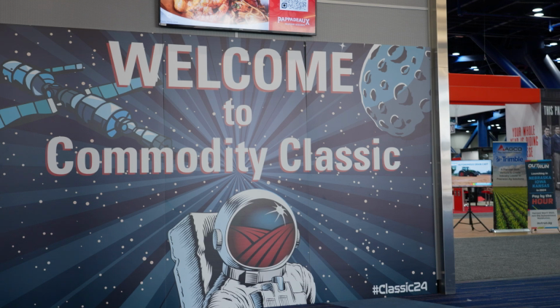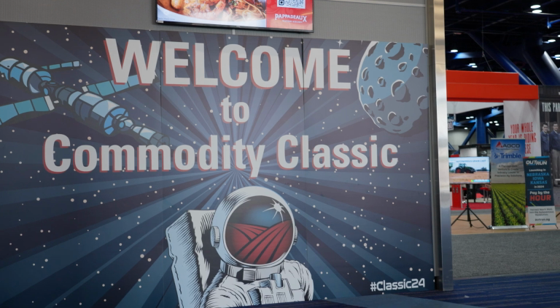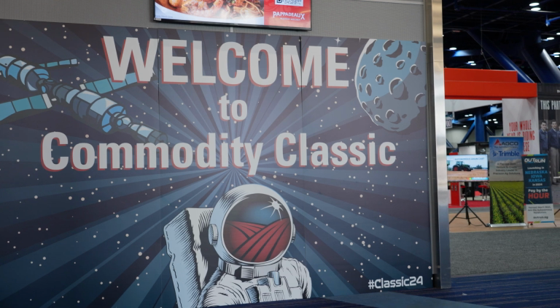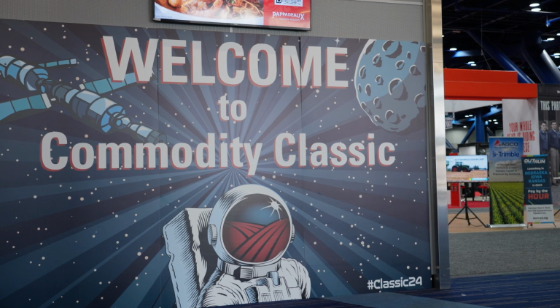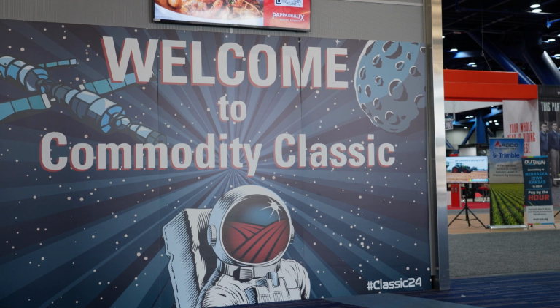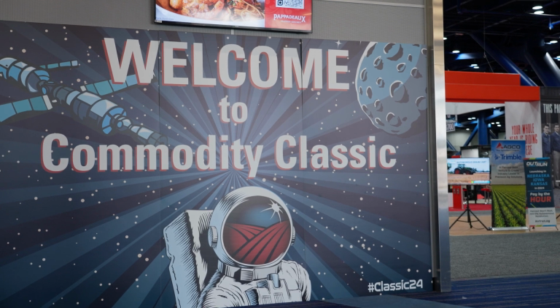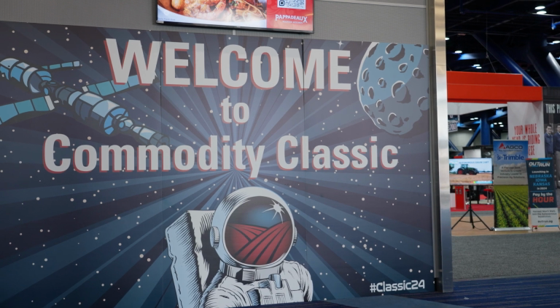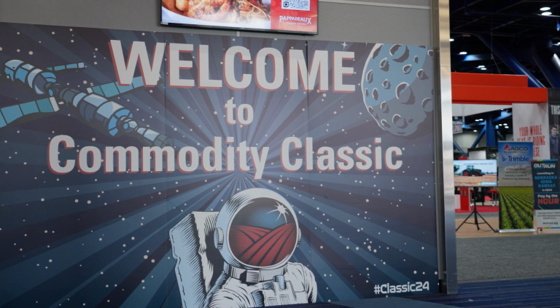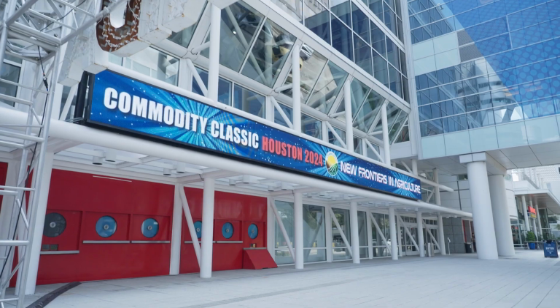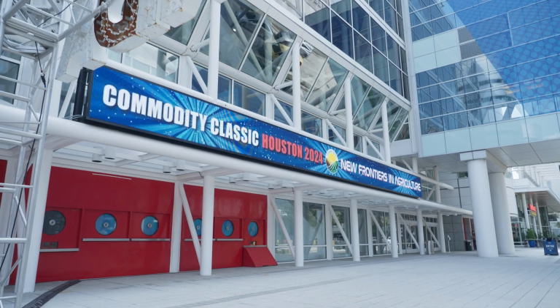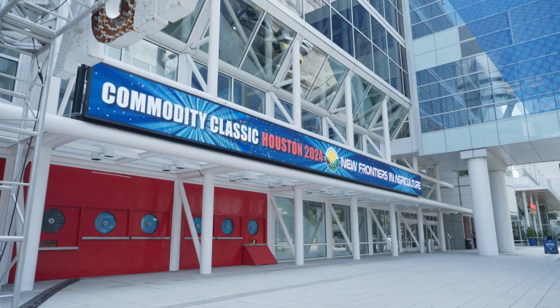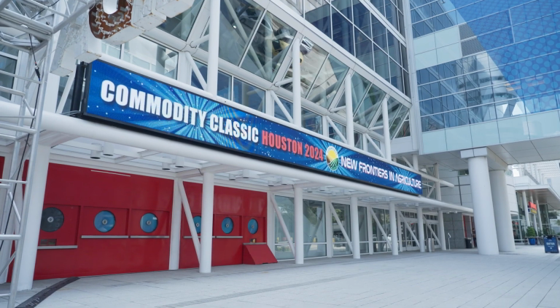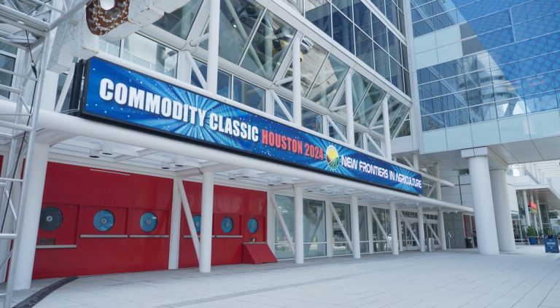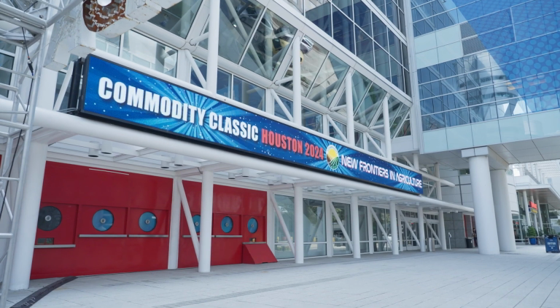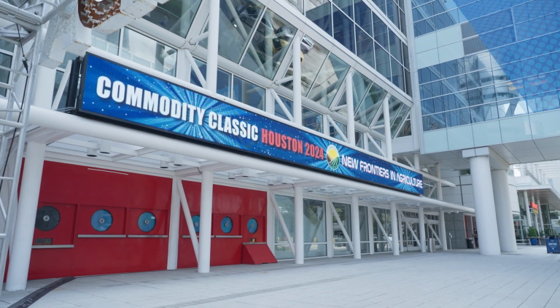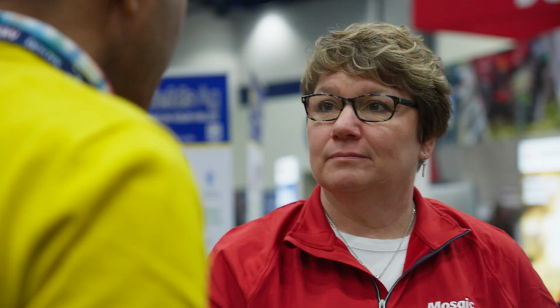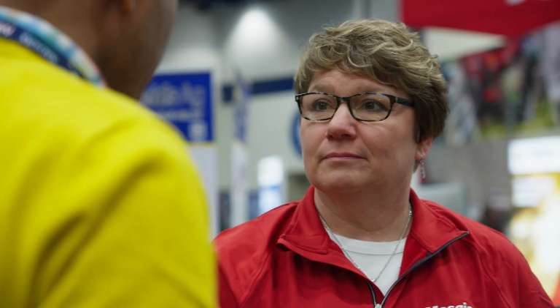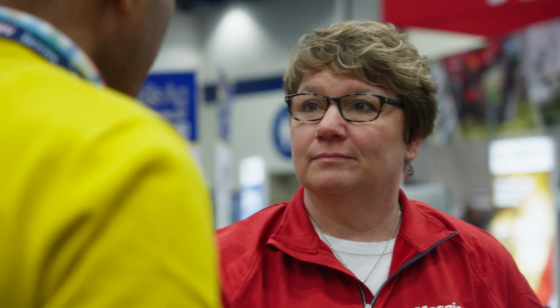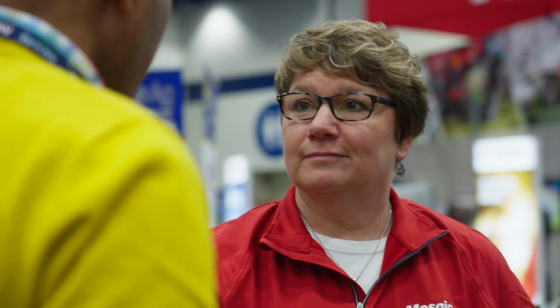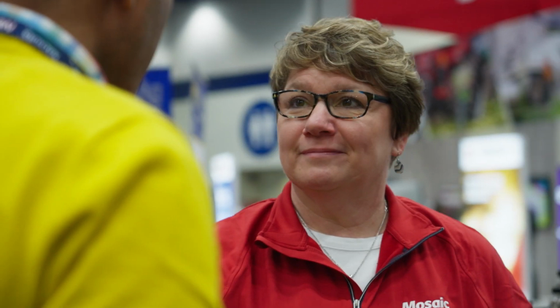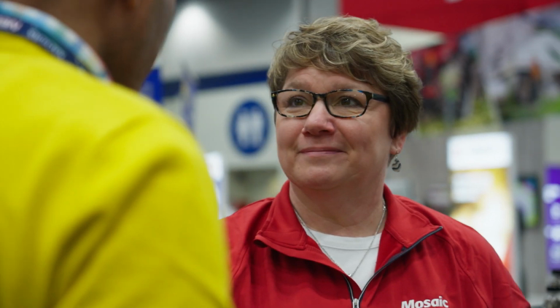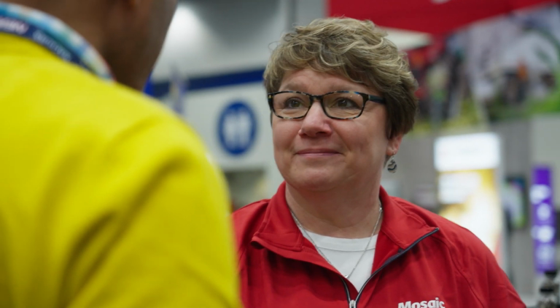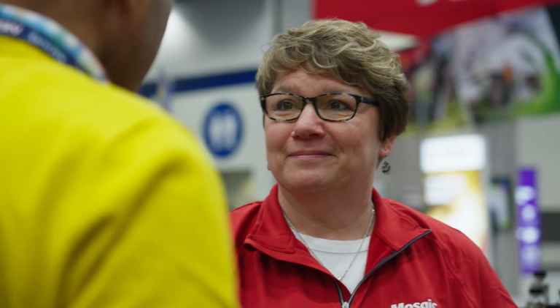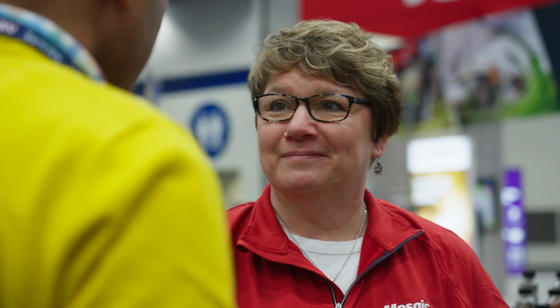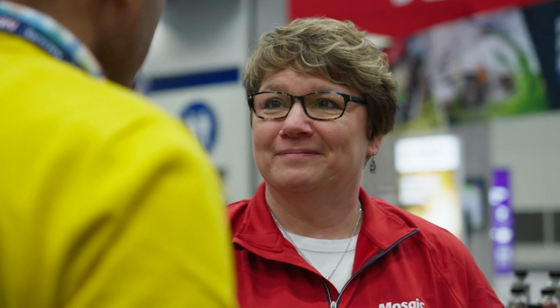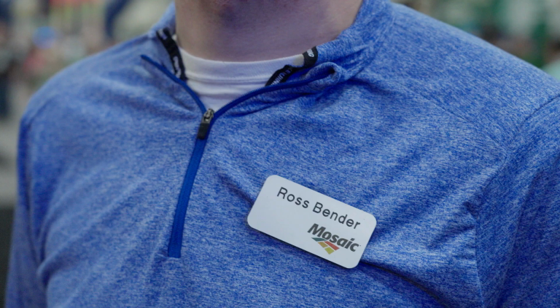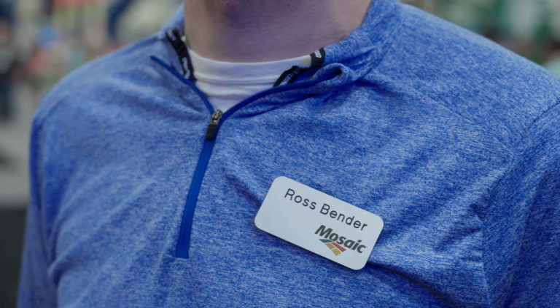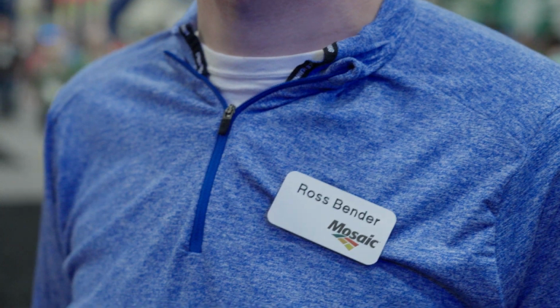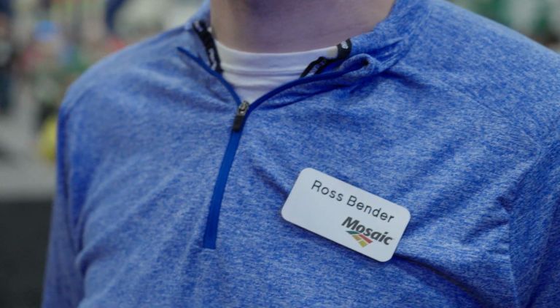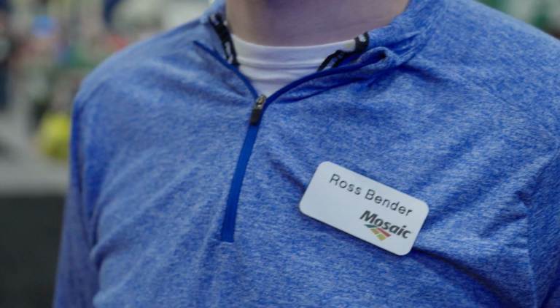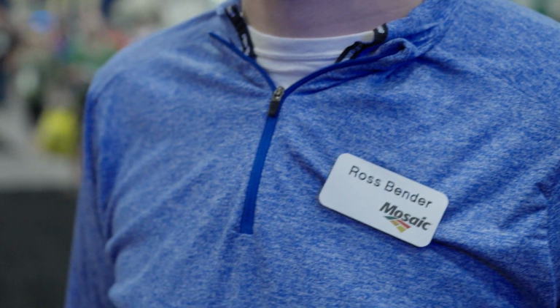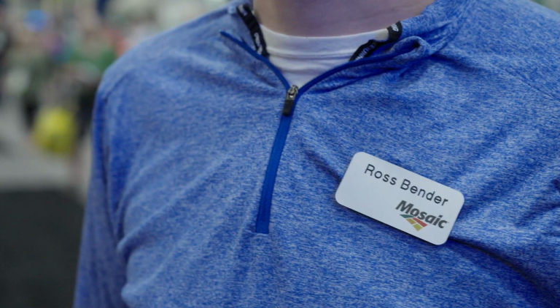We're here at the Commodity Classic in Houston, Texas. Today we're here with Dr. Ross Bender.